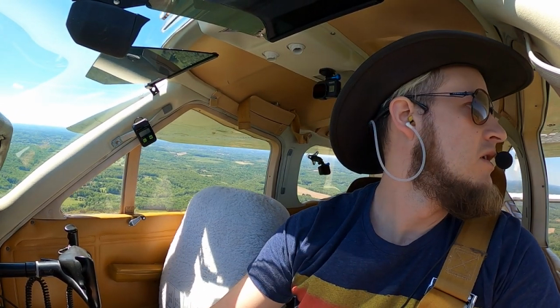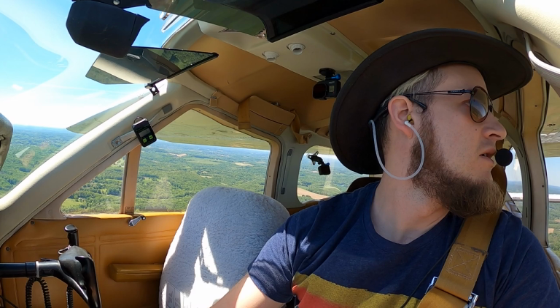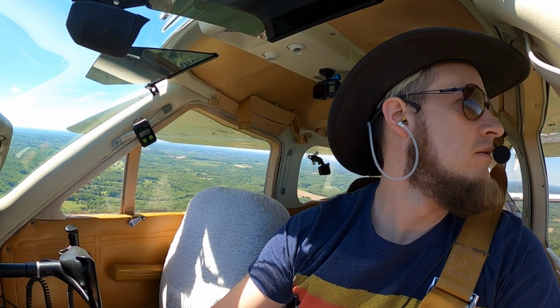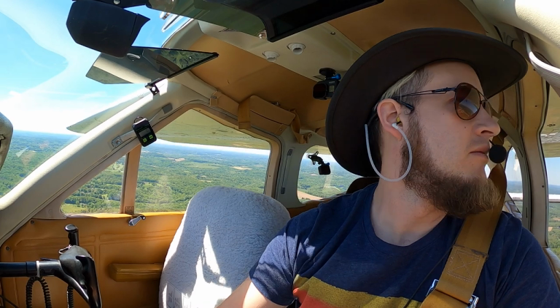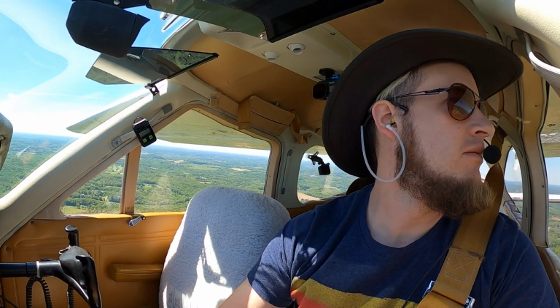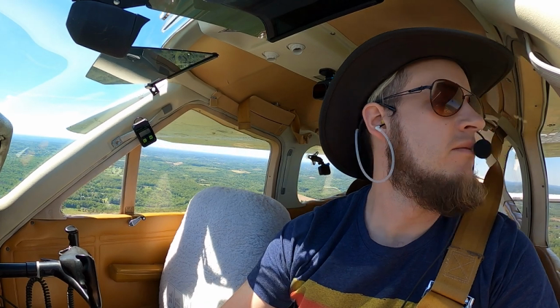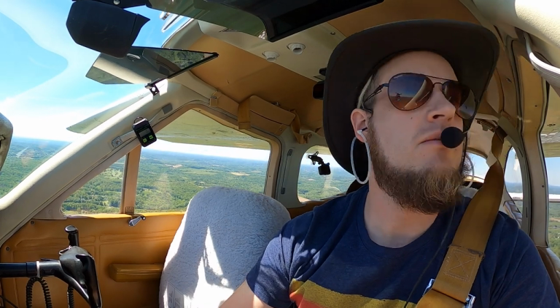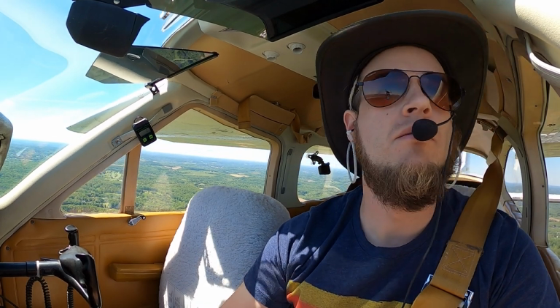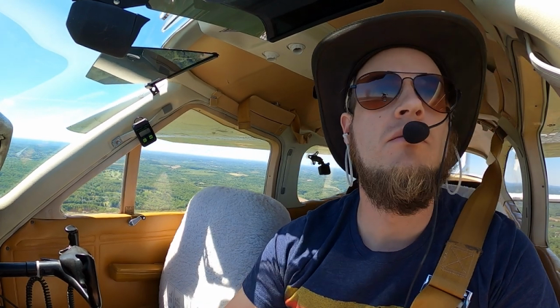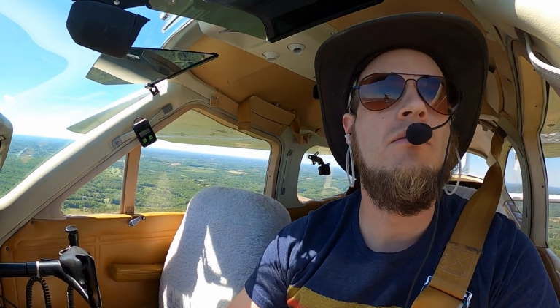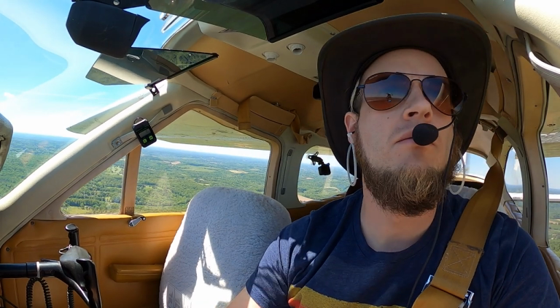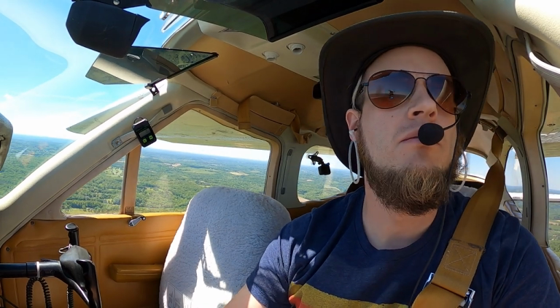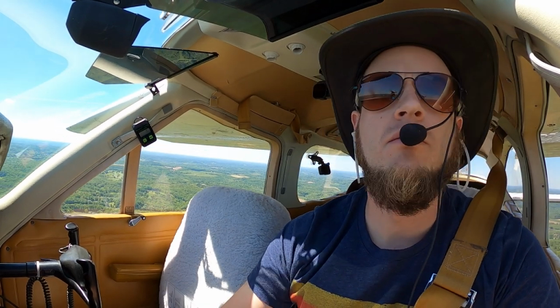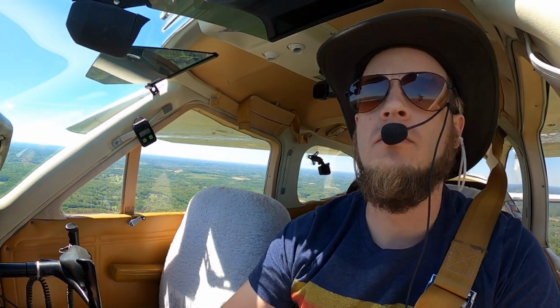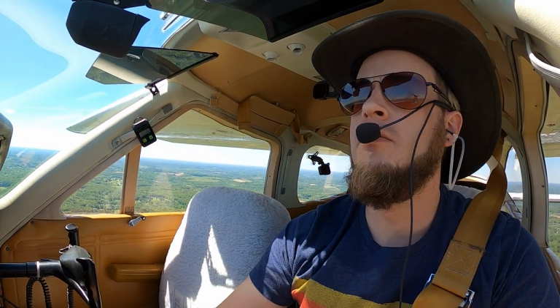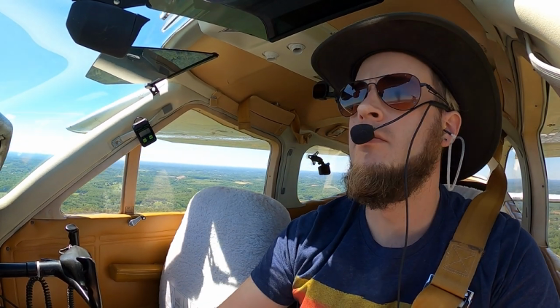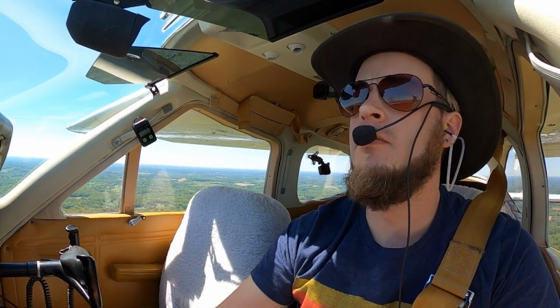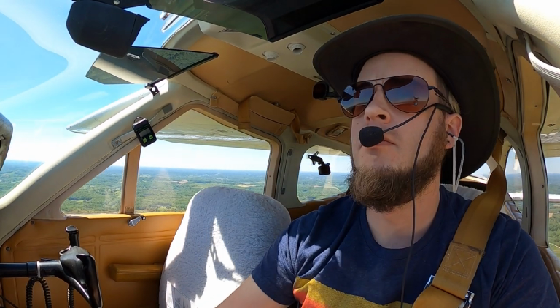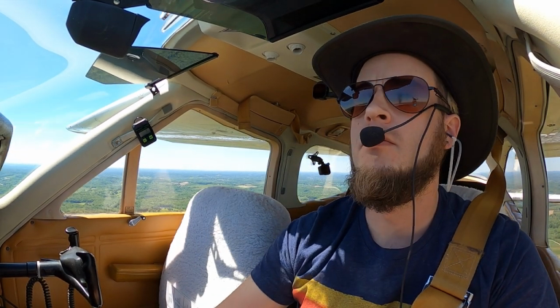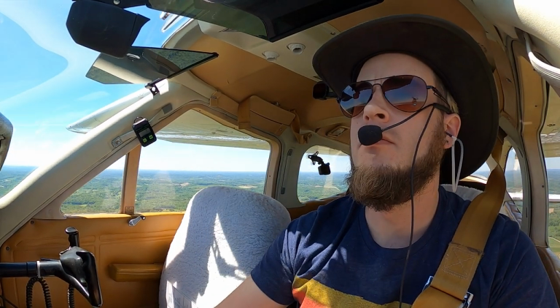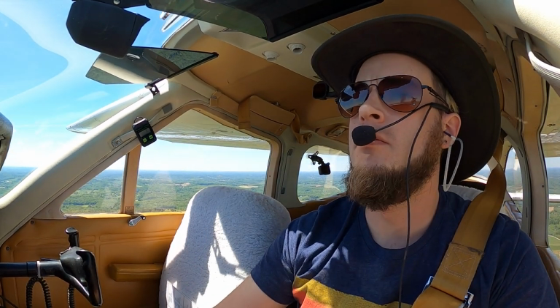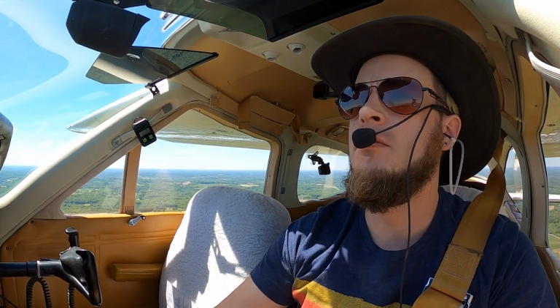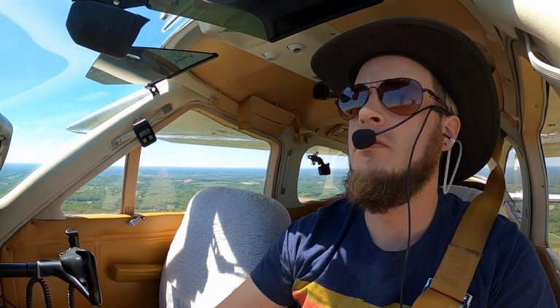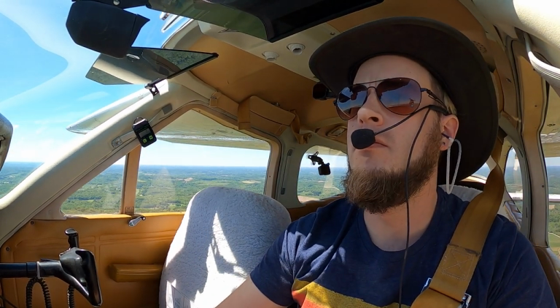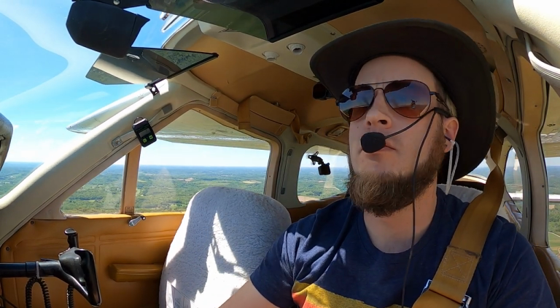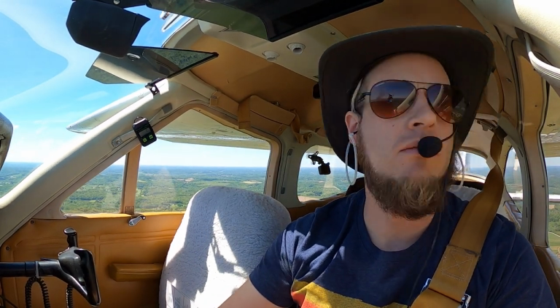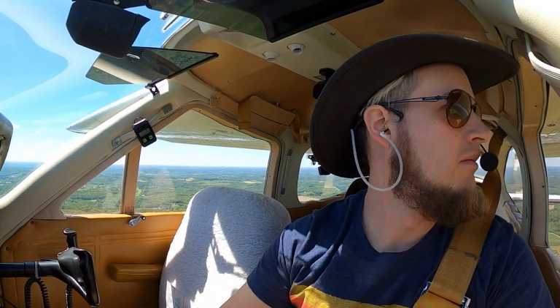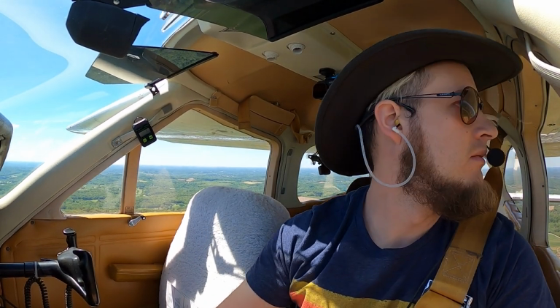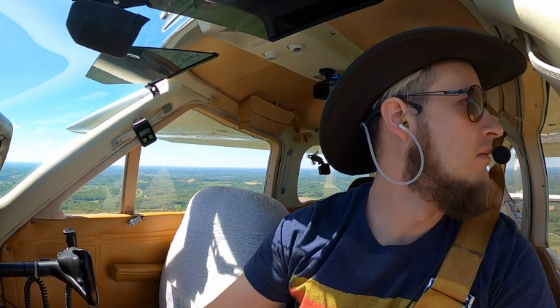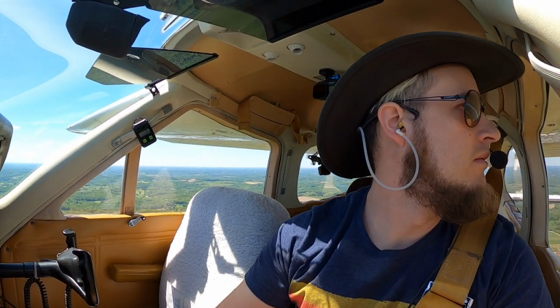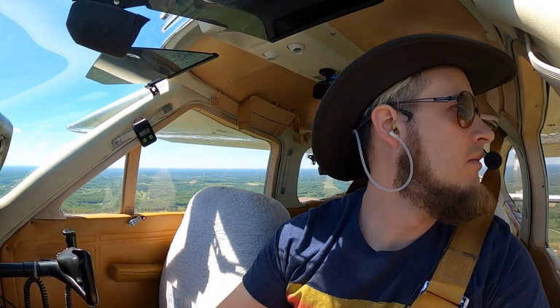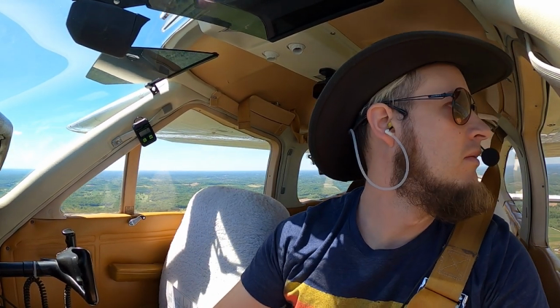Butler traffic, that's Cessna 921-41 taxiing to runway G6, Butler traffic.